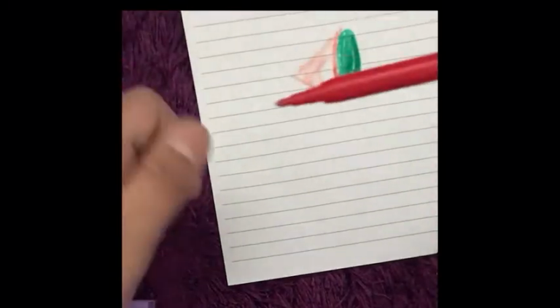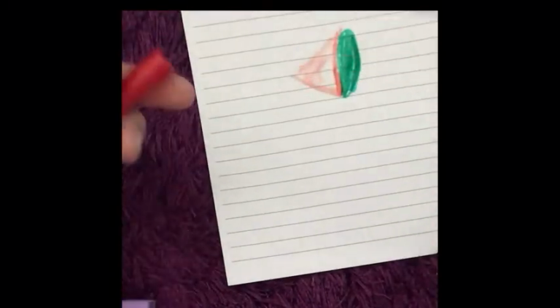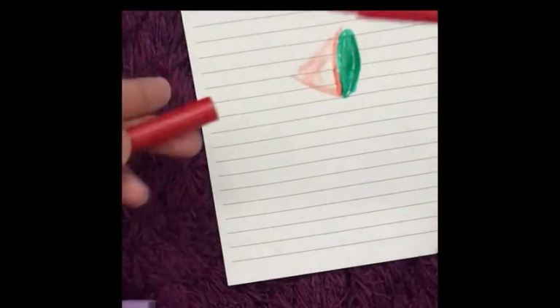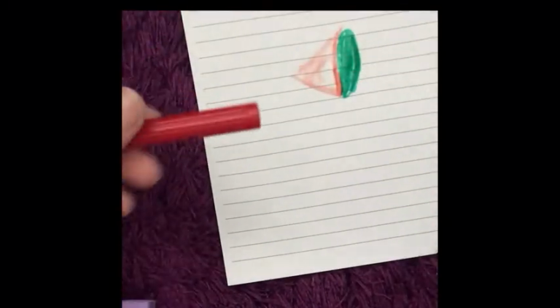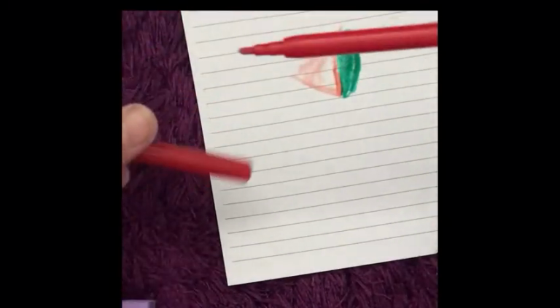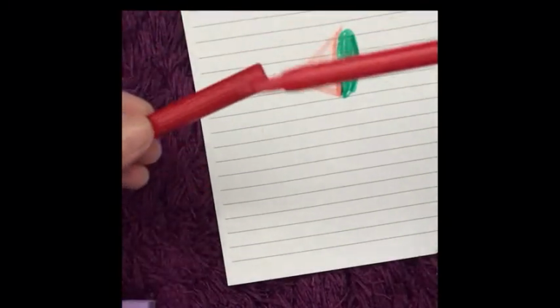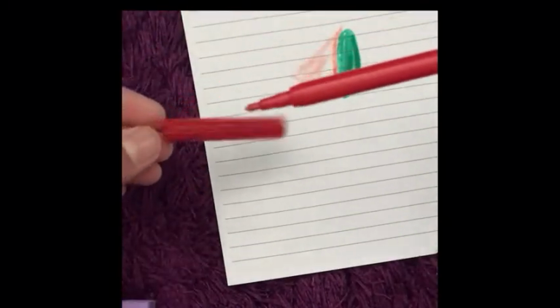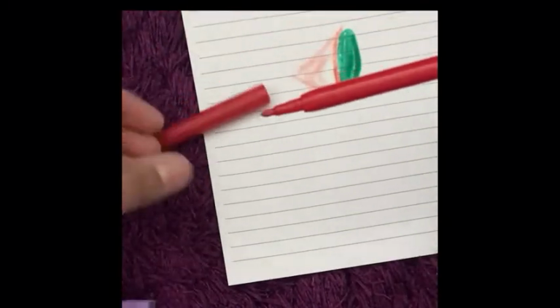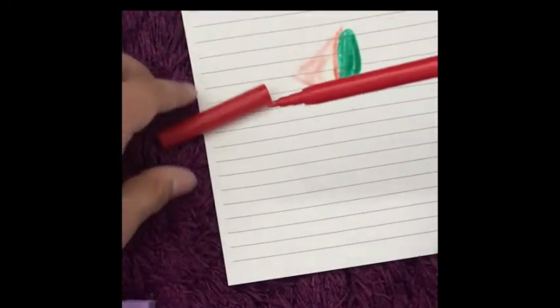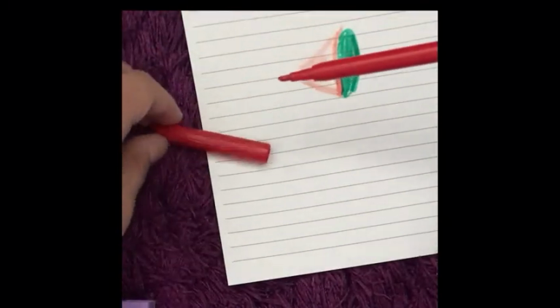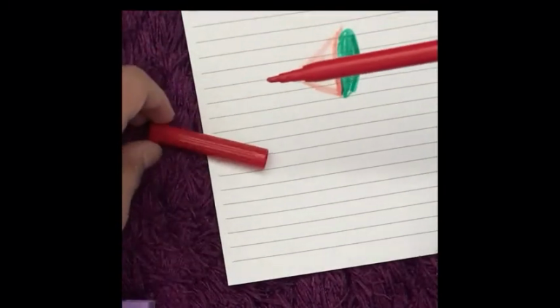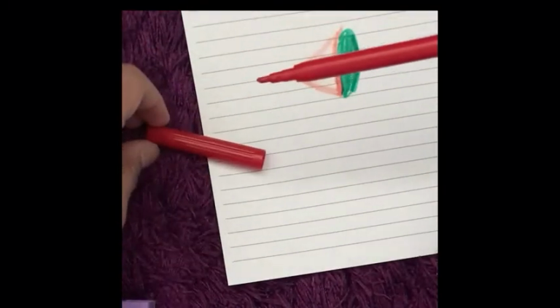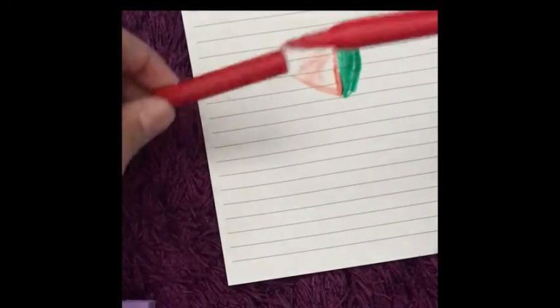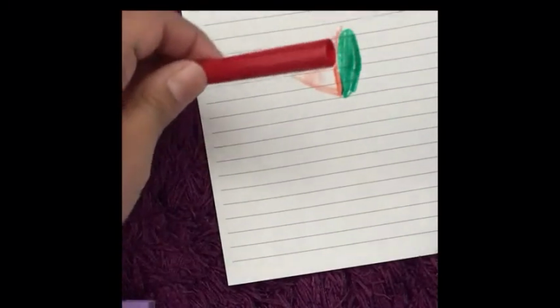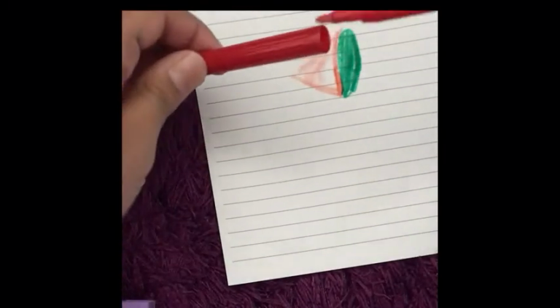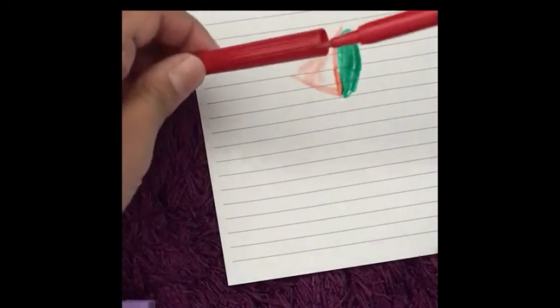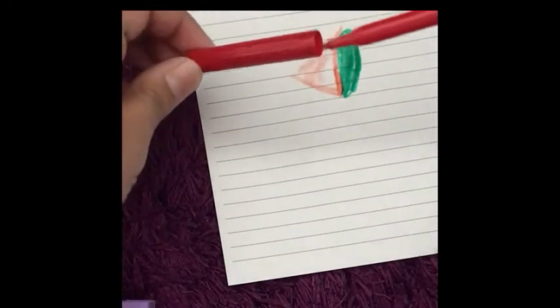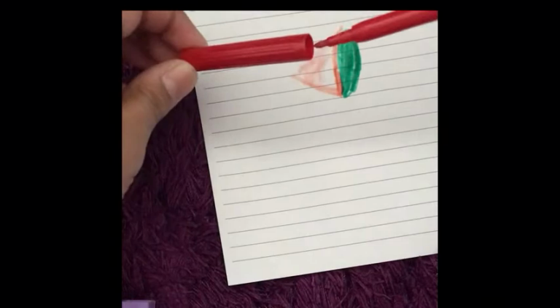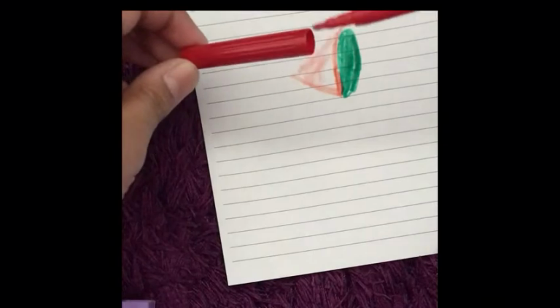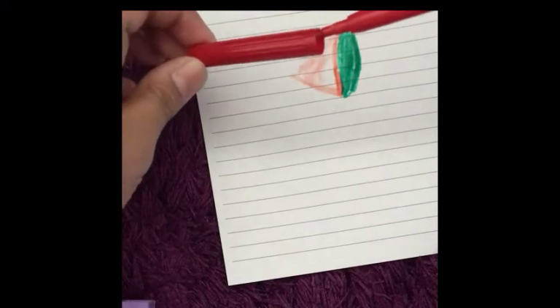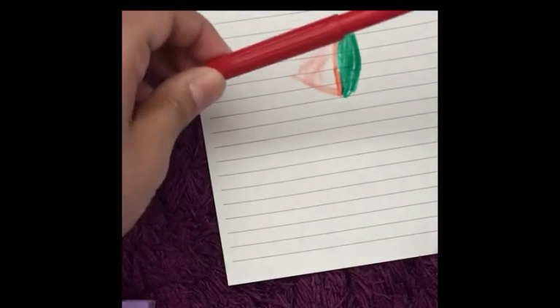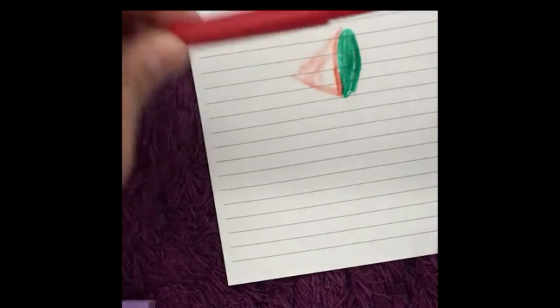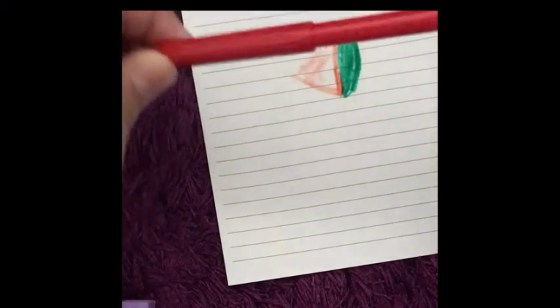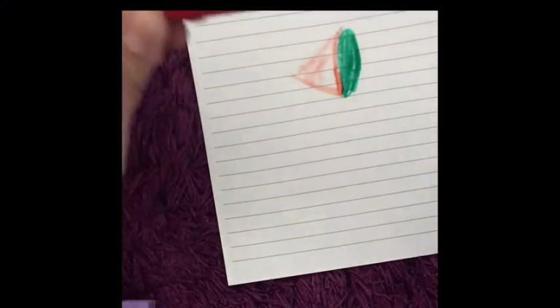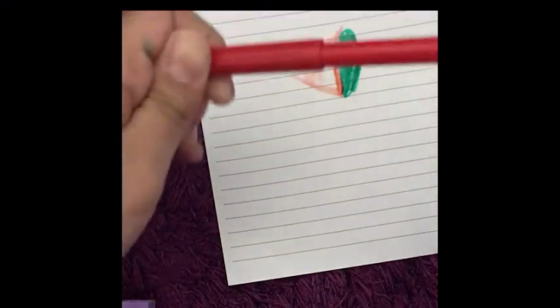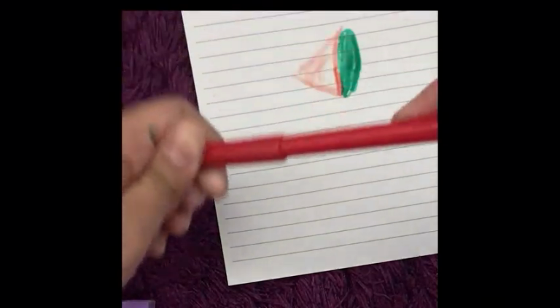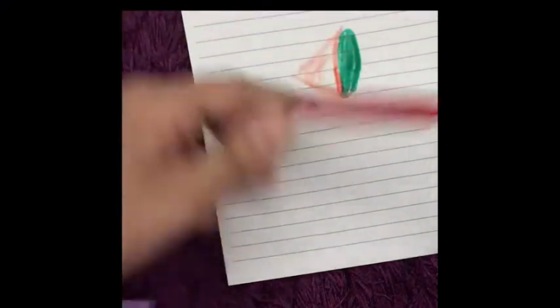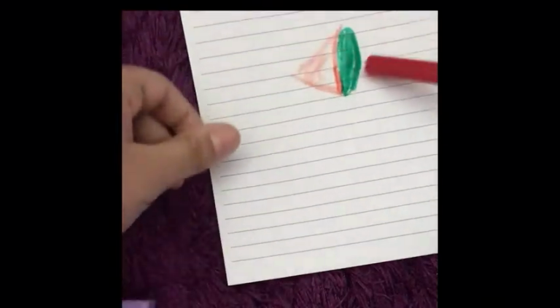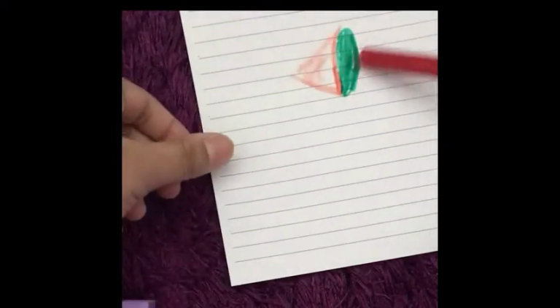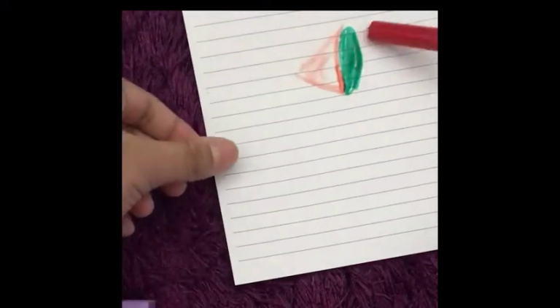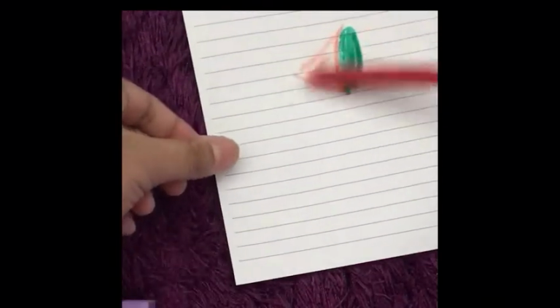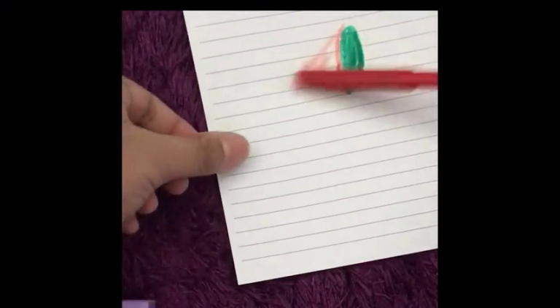Okay so guys, the red doesn't really work so I'm gonna have to get another color. I'm just gonna draw over this — I was trying to make a little watermelon.